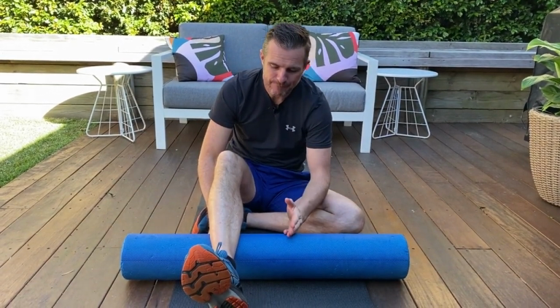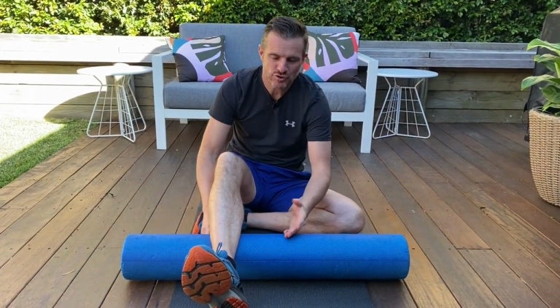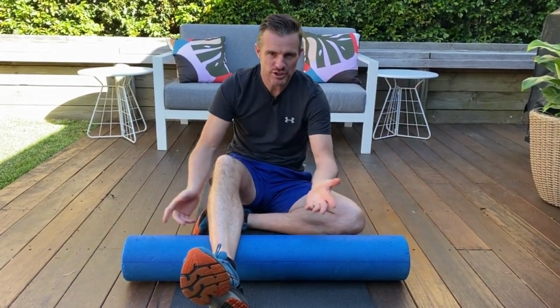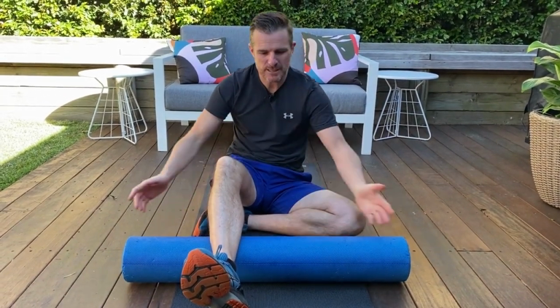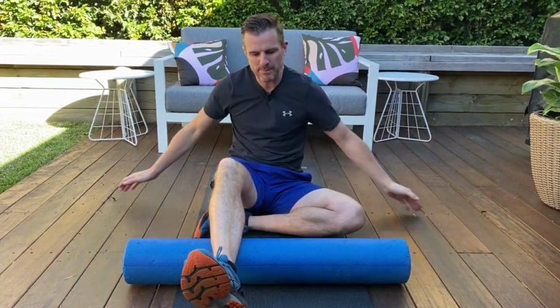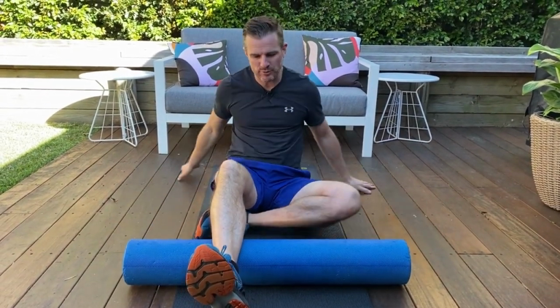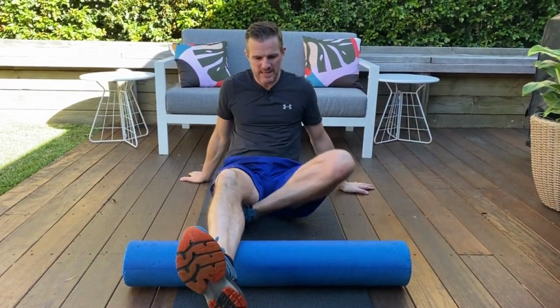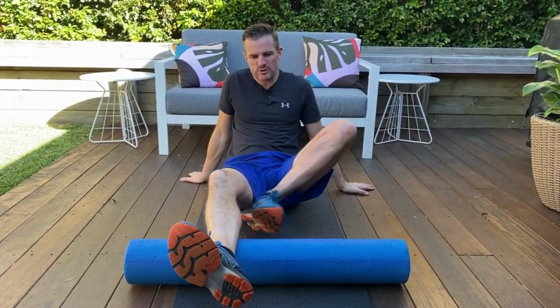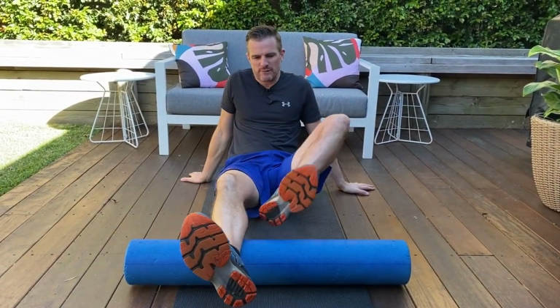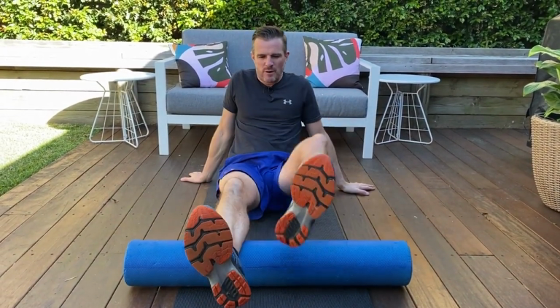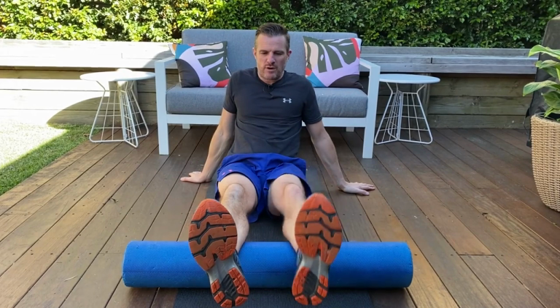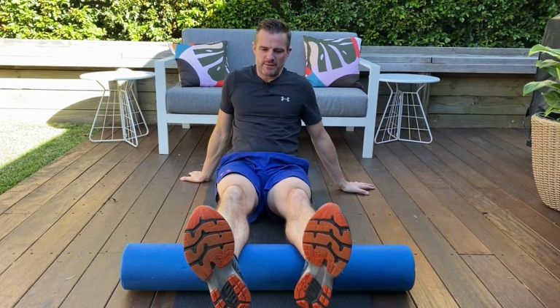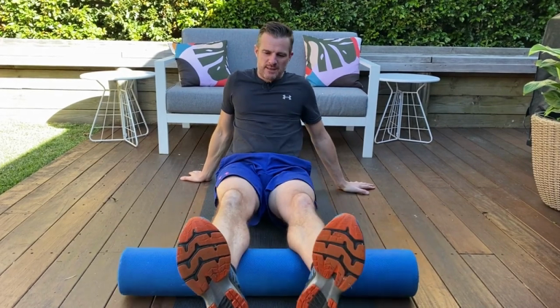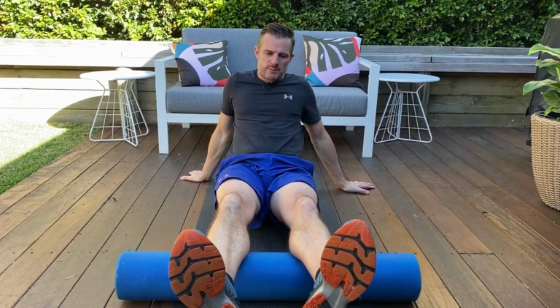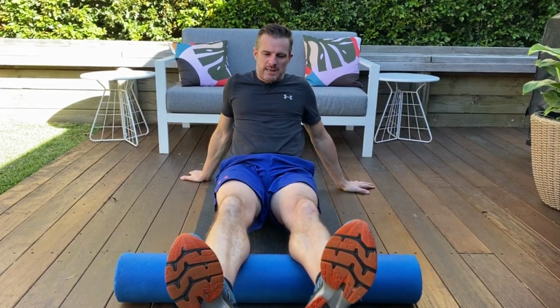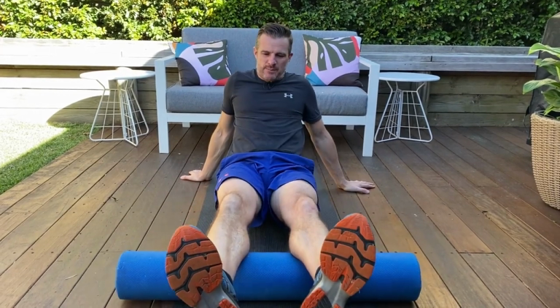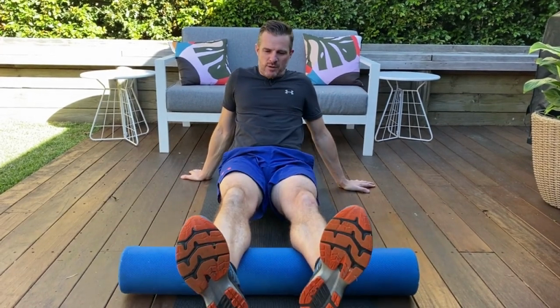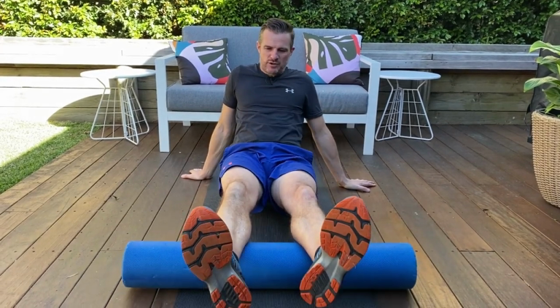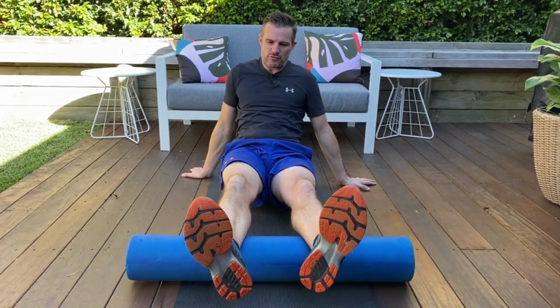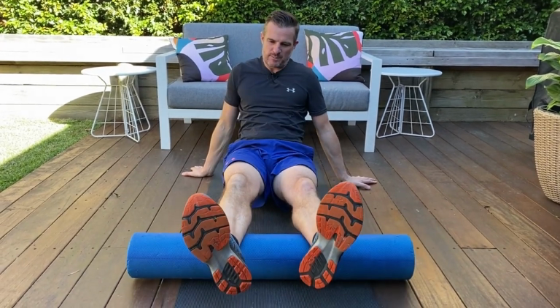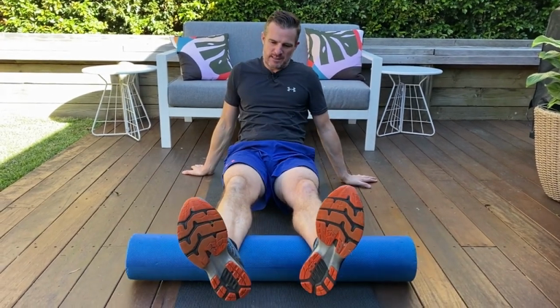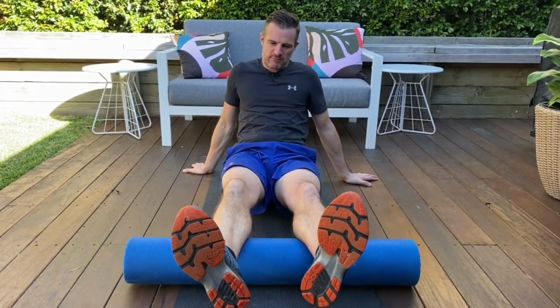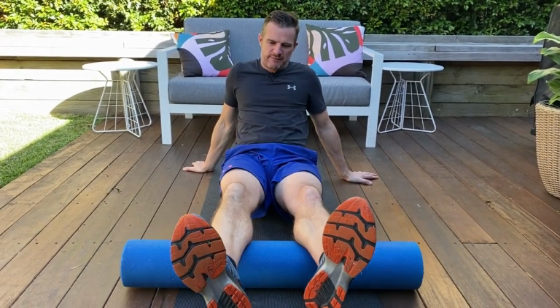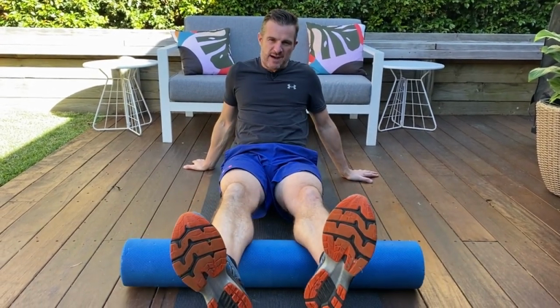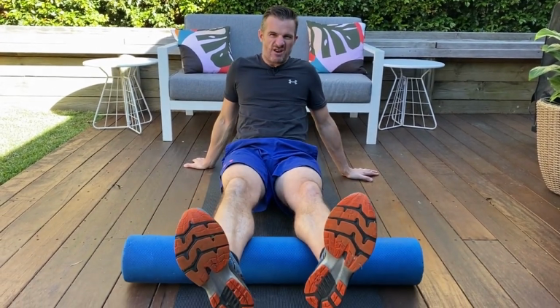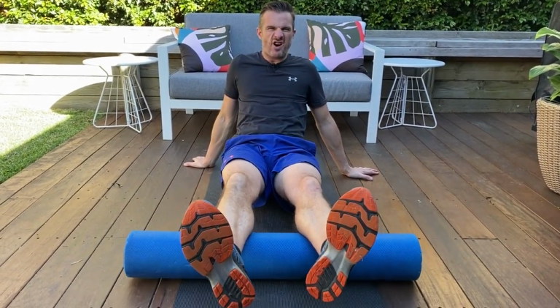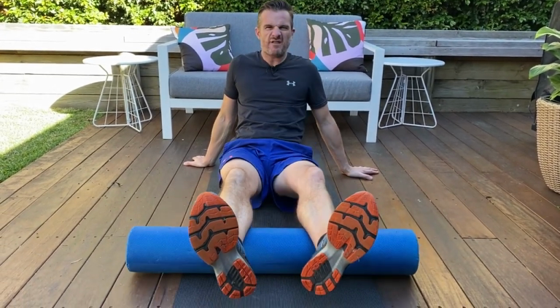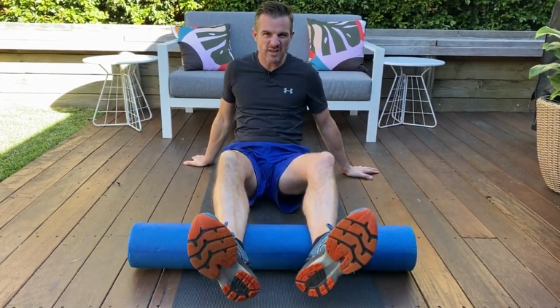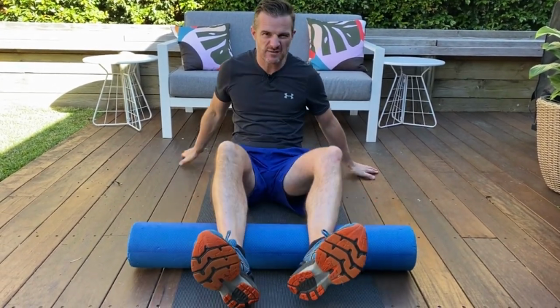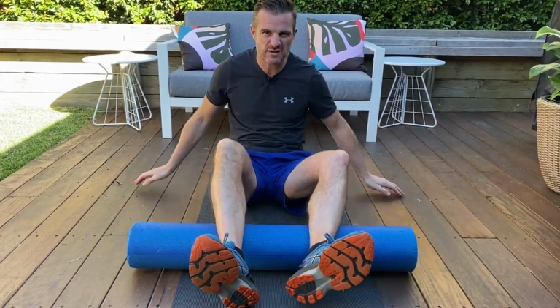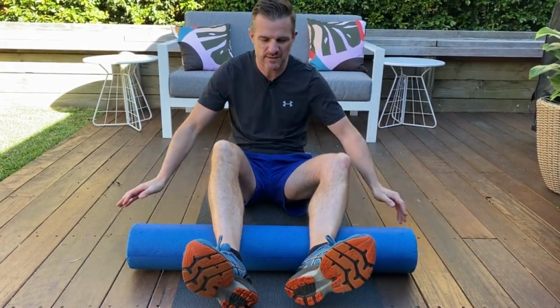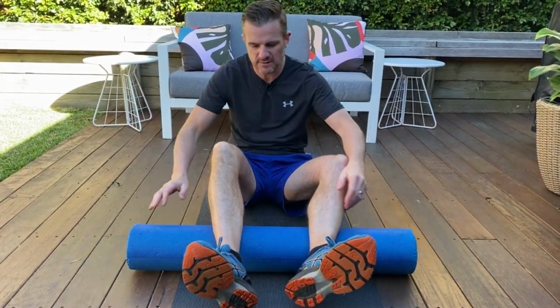Traditionally people started doing foam rolling by lifting their body and just rolling up and down really fast. I don't find that's very effective.